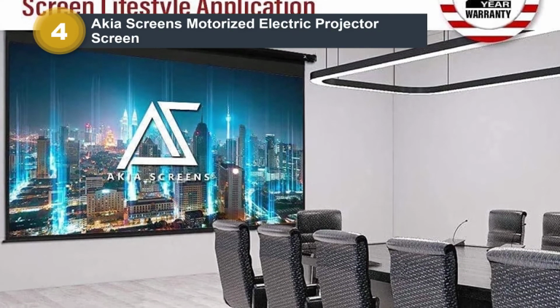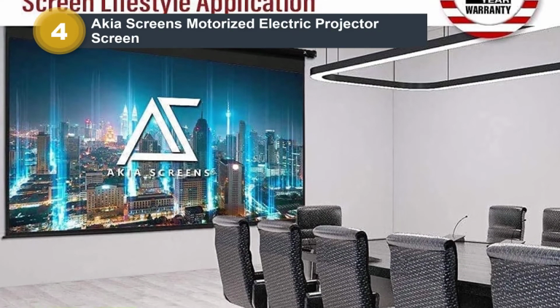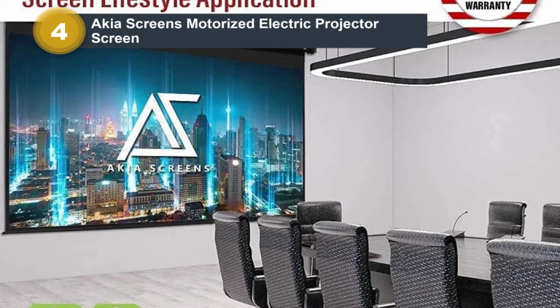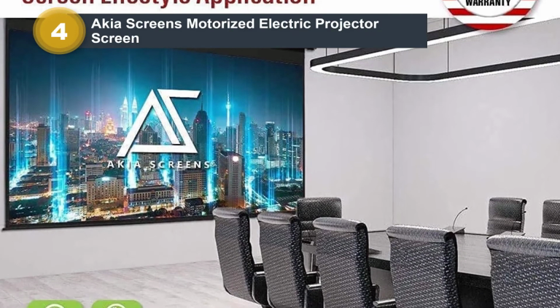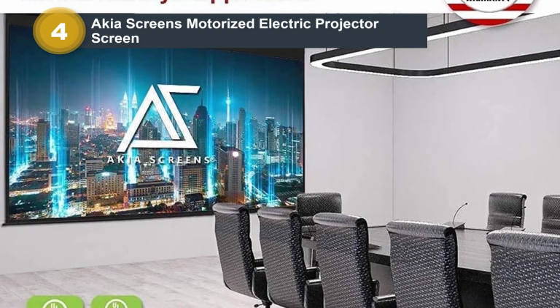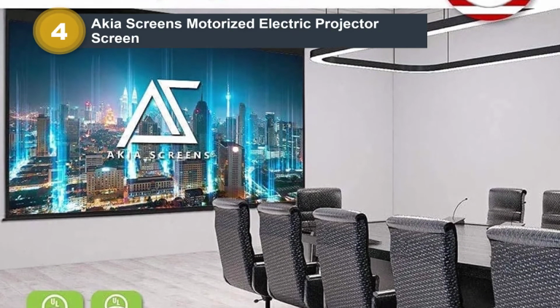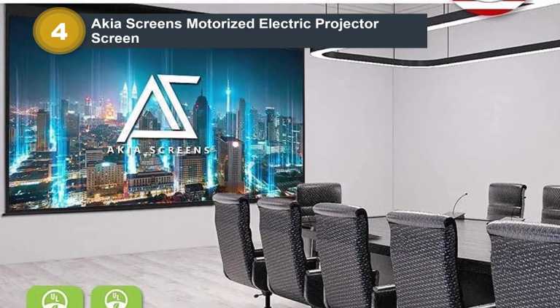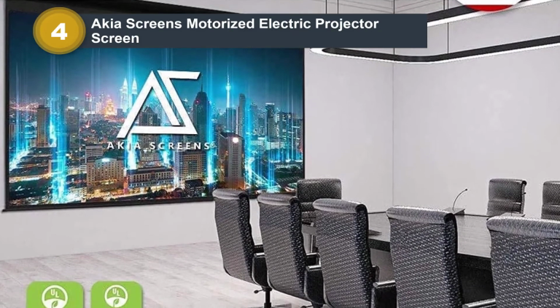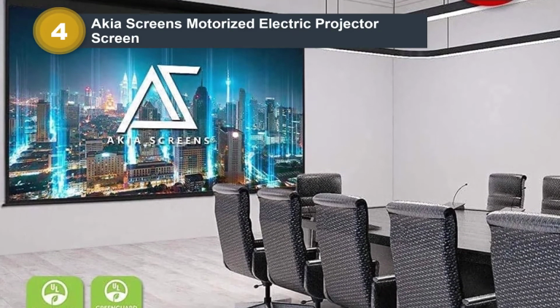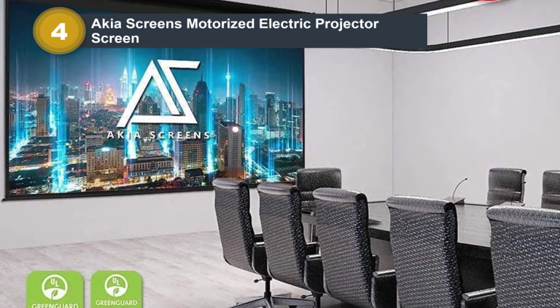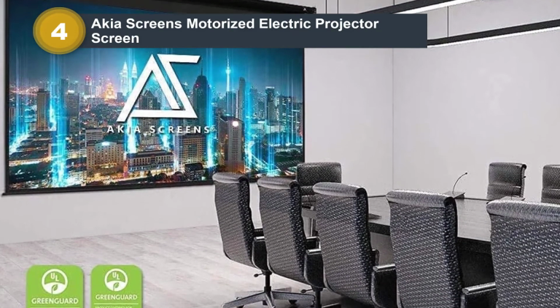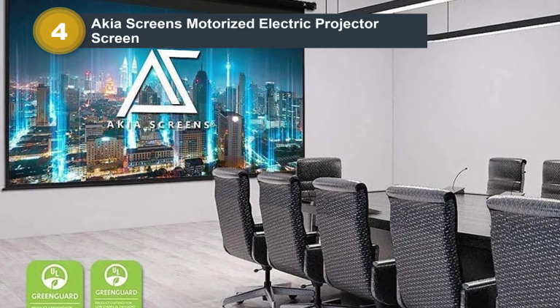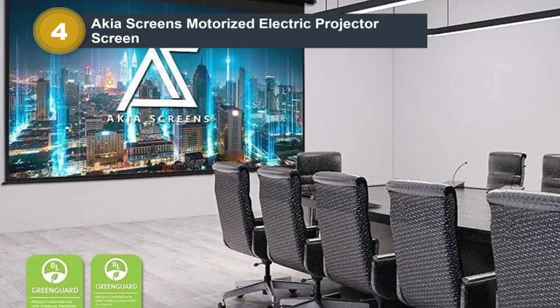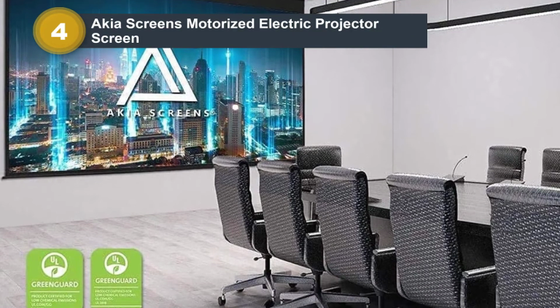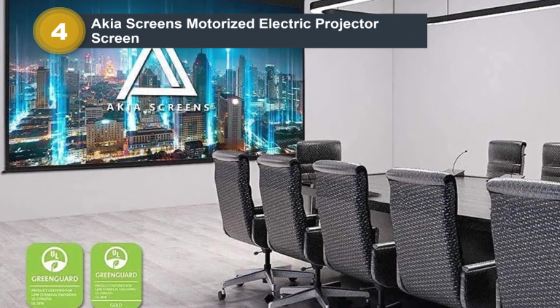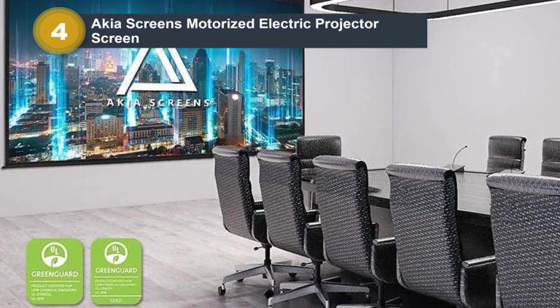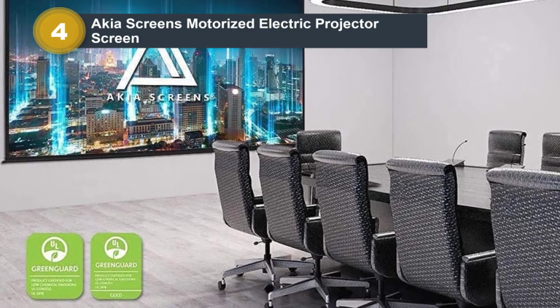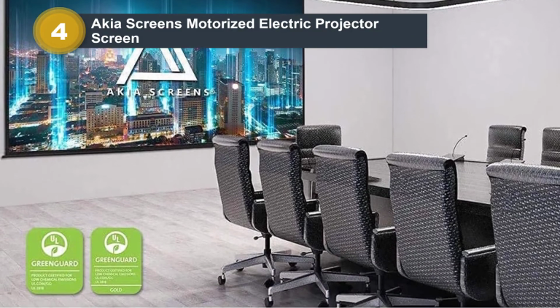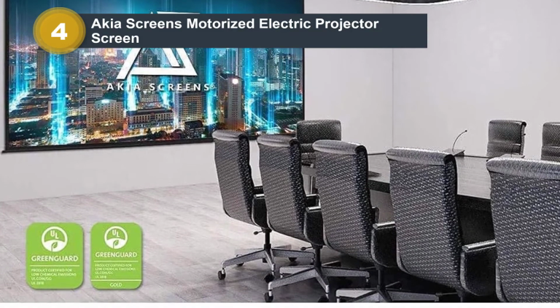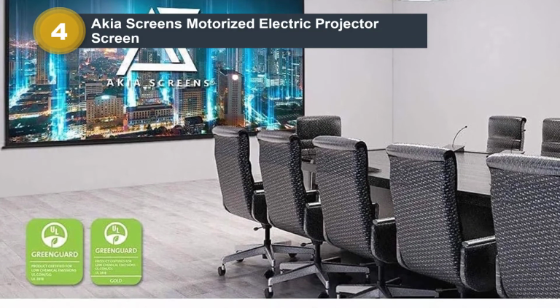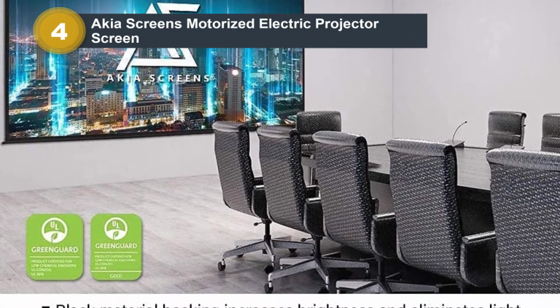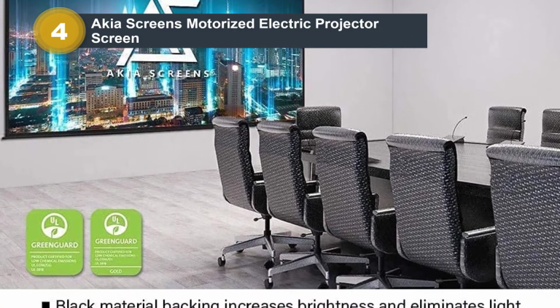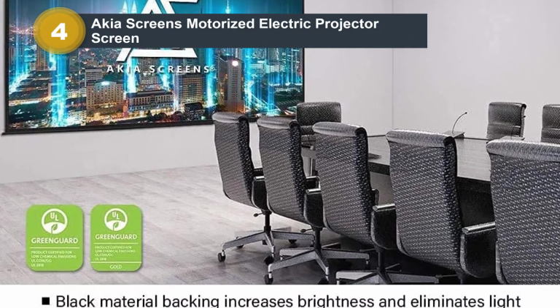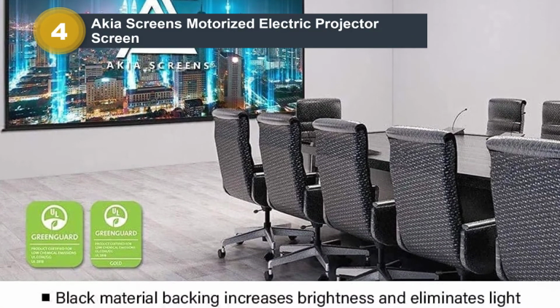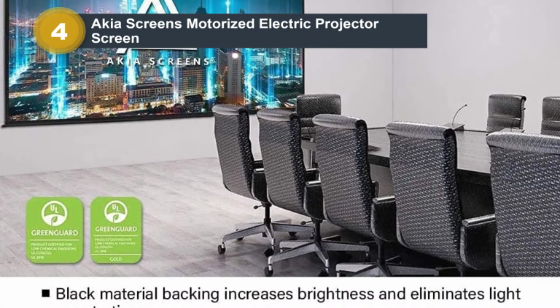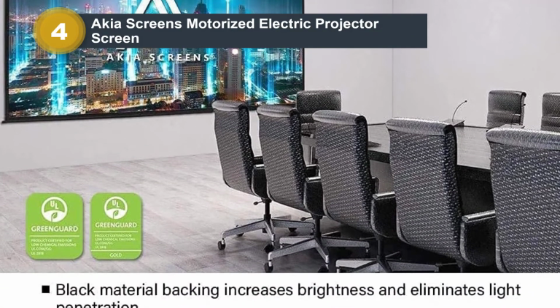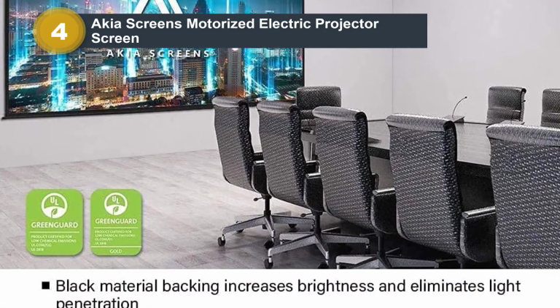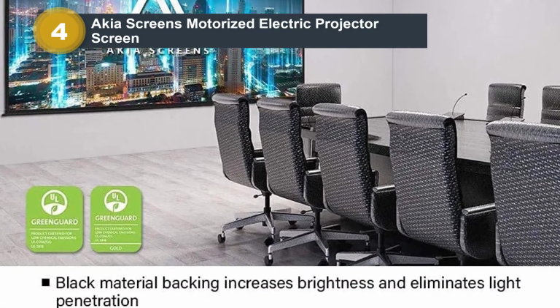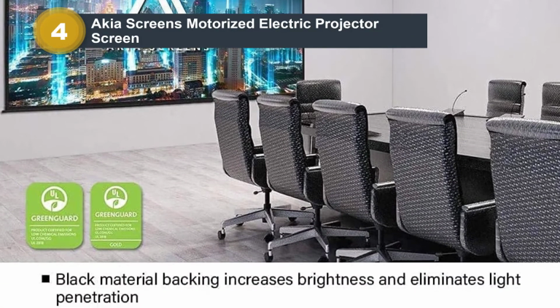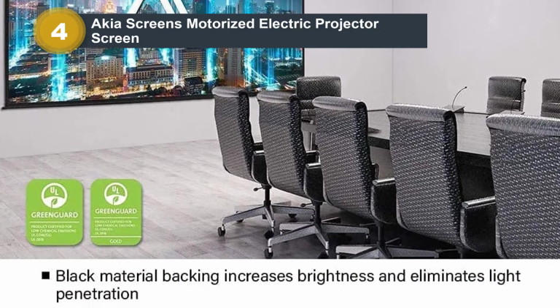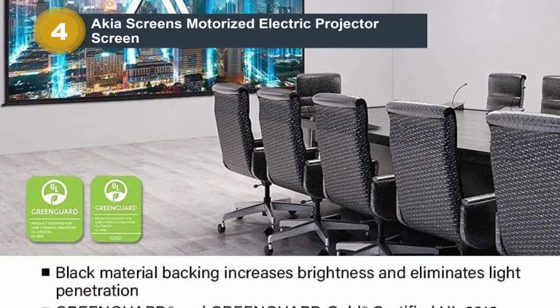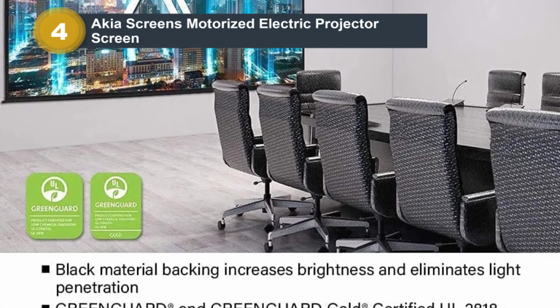You can count on this product to arrive with all the necessary mounting hardware — no extra purchases are necessary.